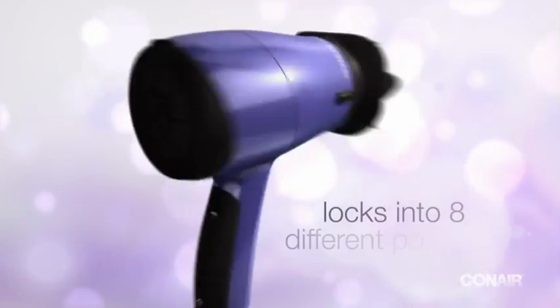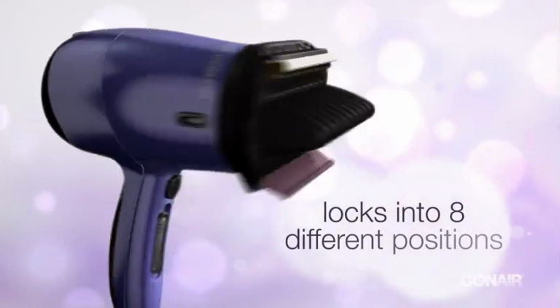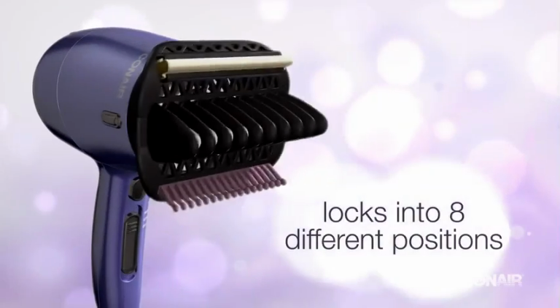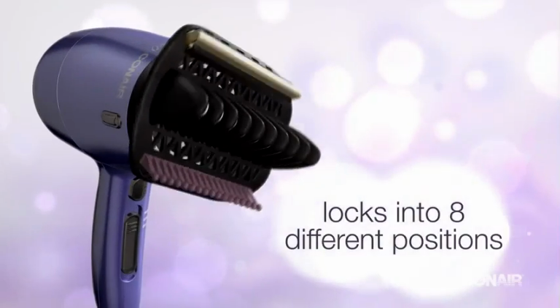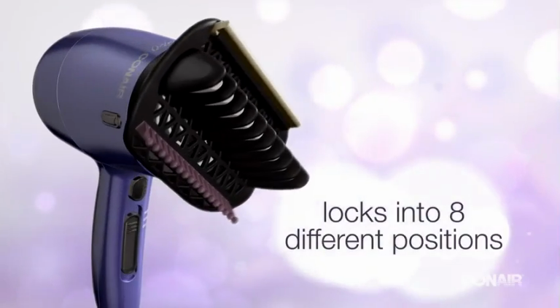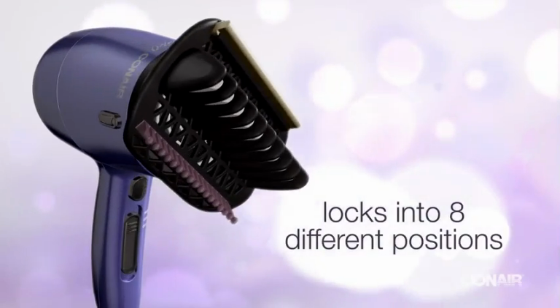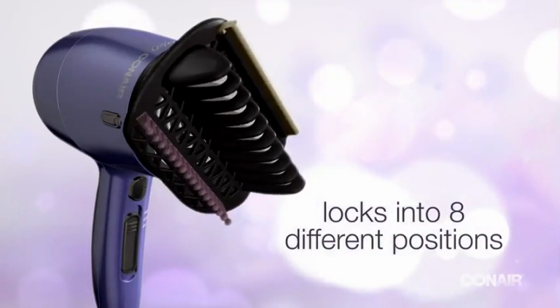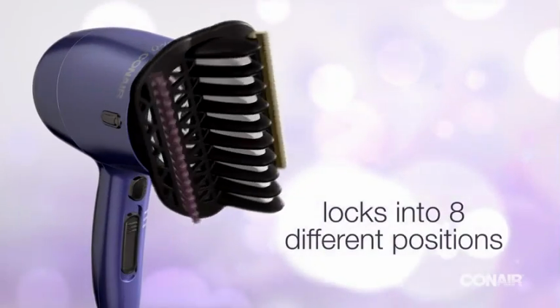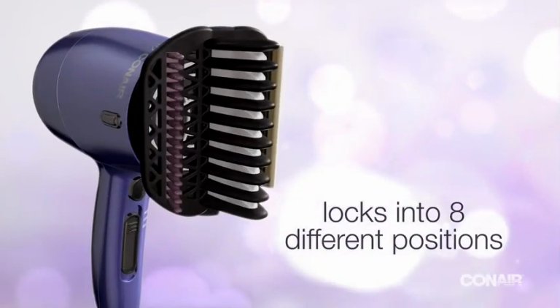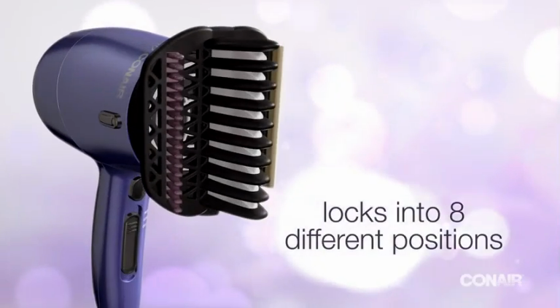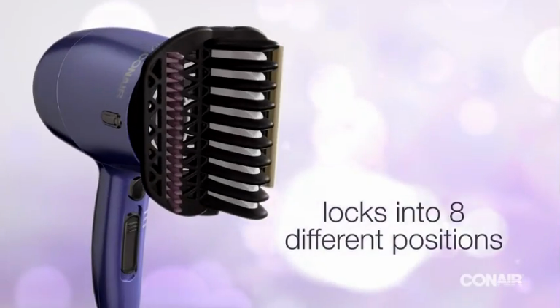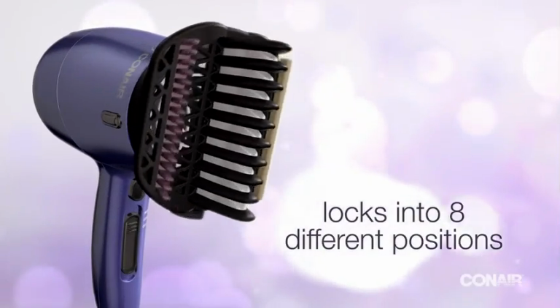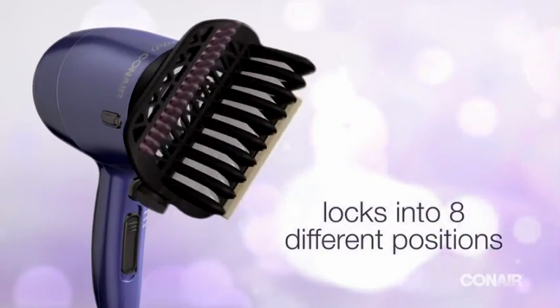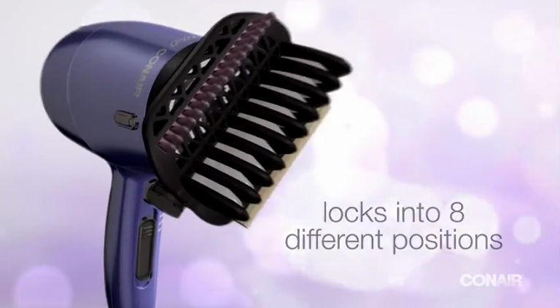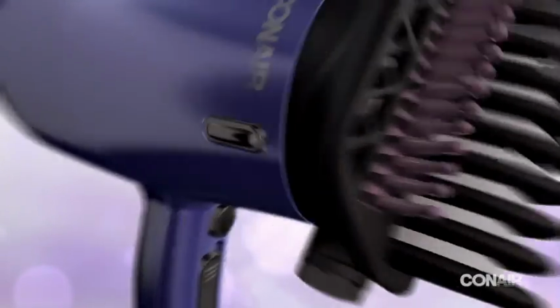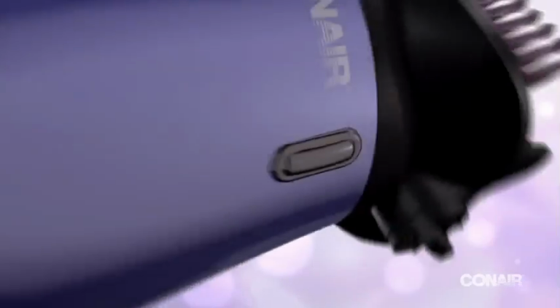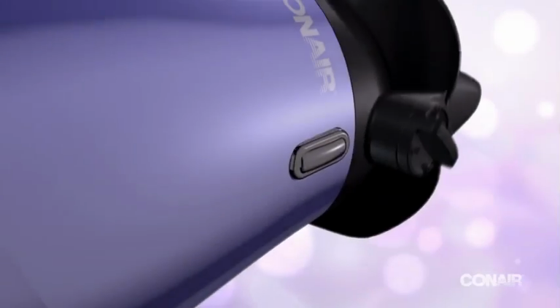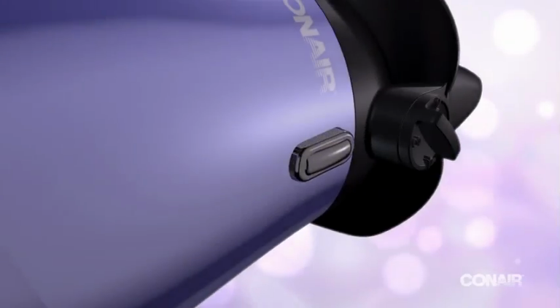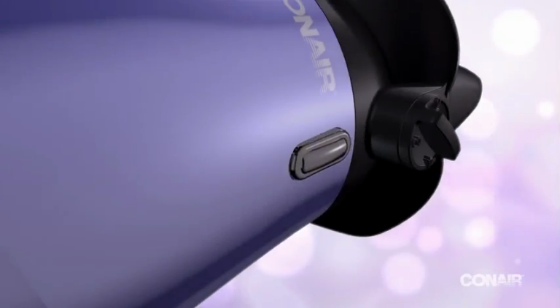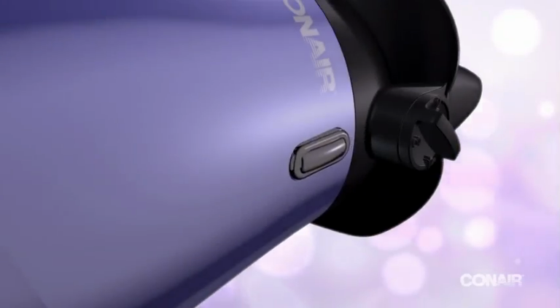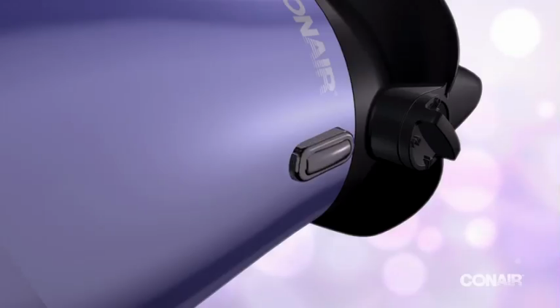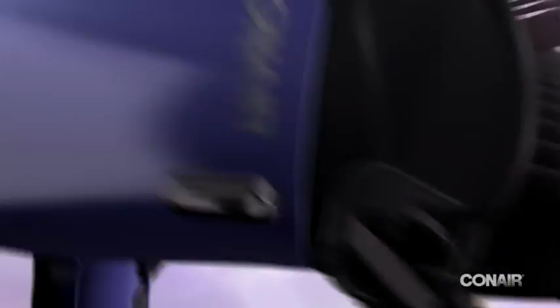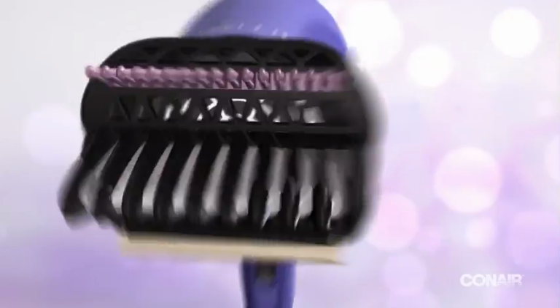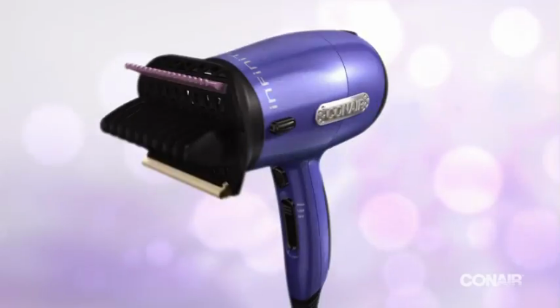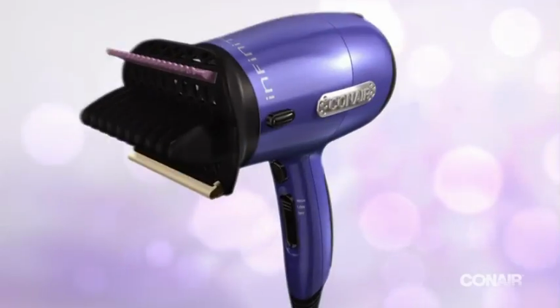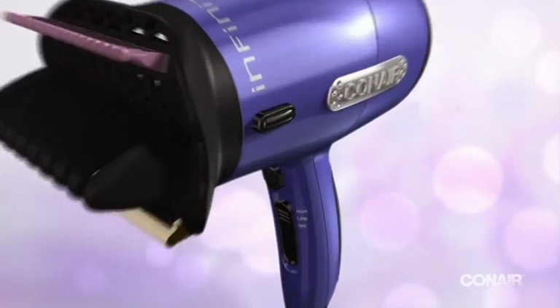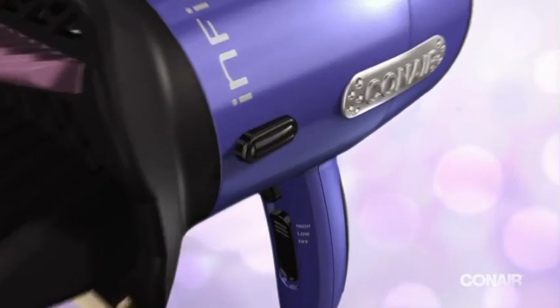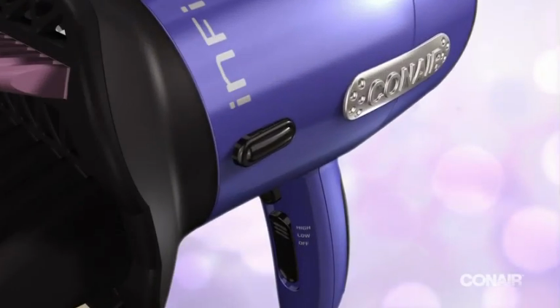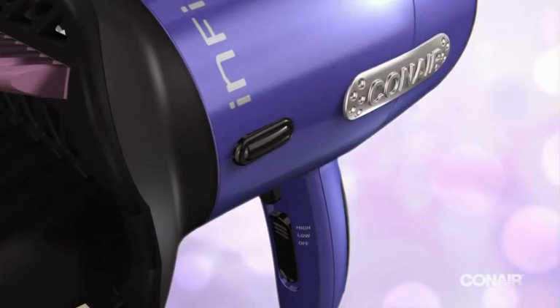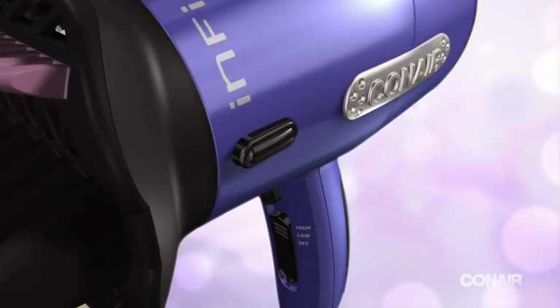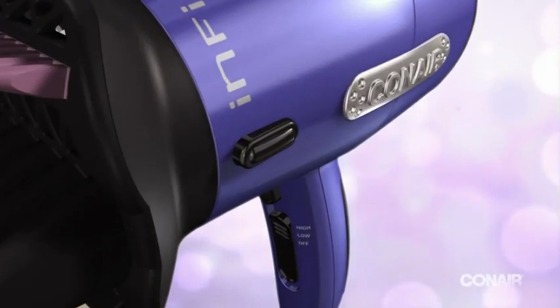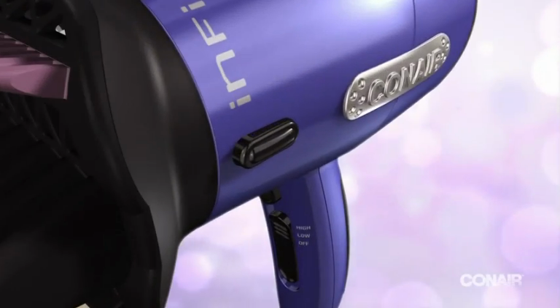It locks into 8 different positions. Use the release lock buttons to rotate and secure in place.